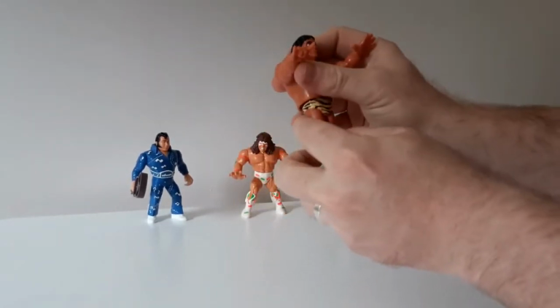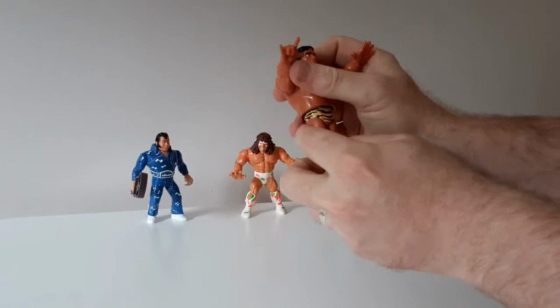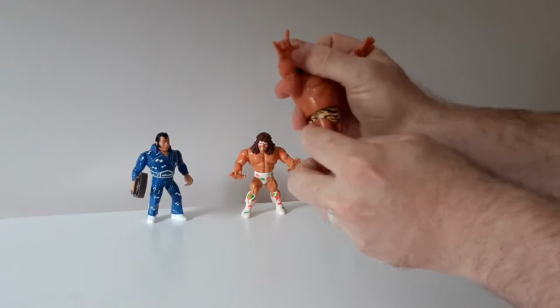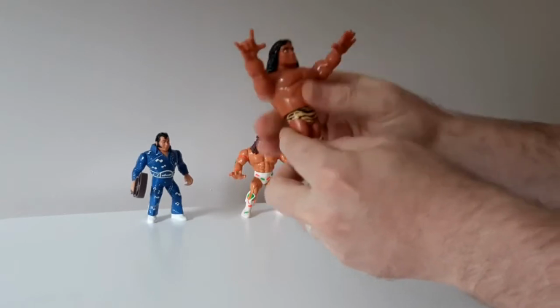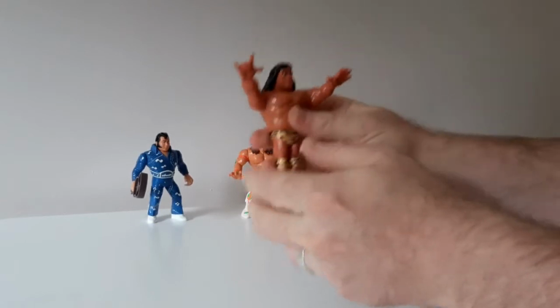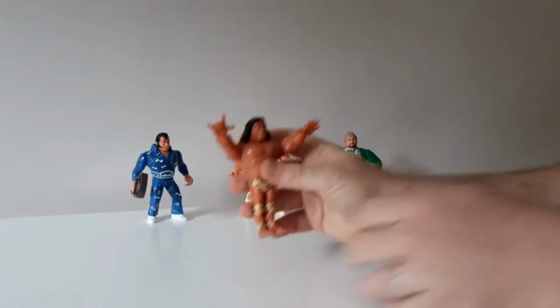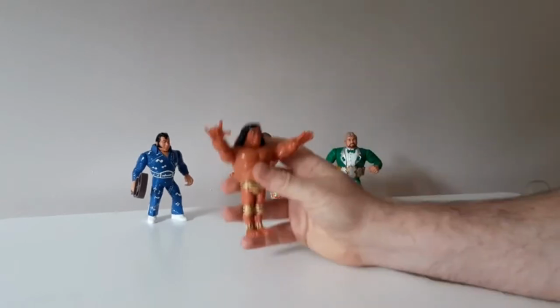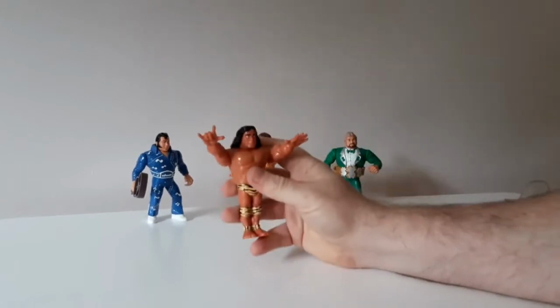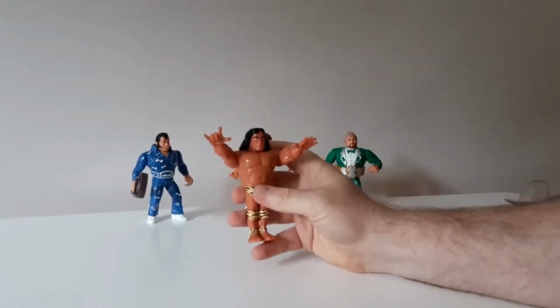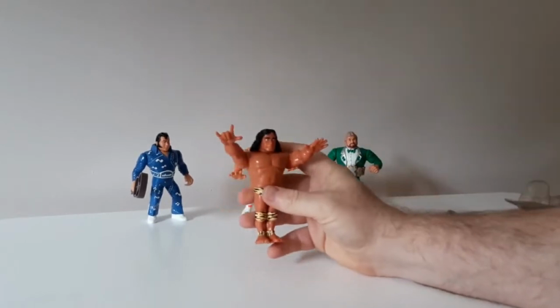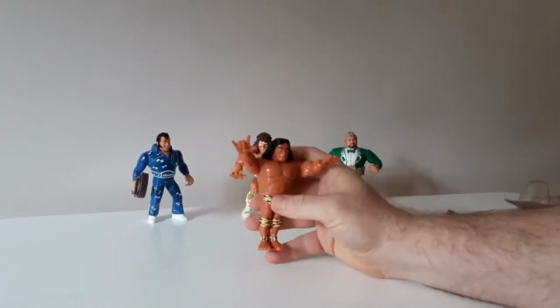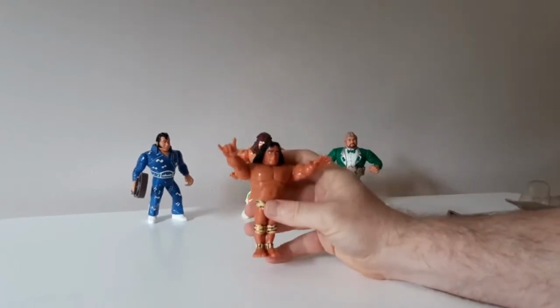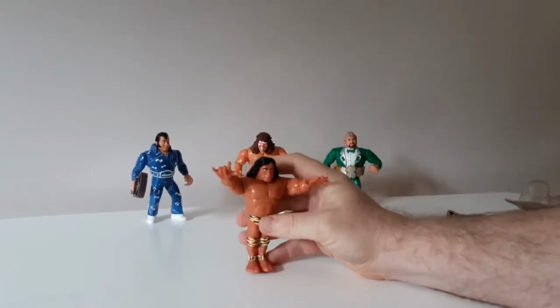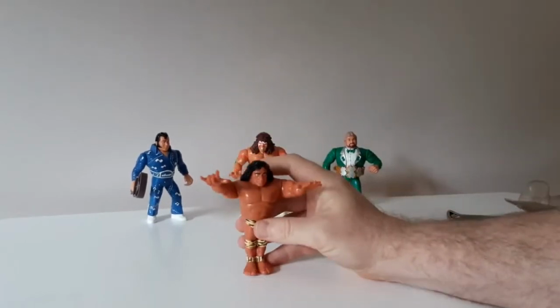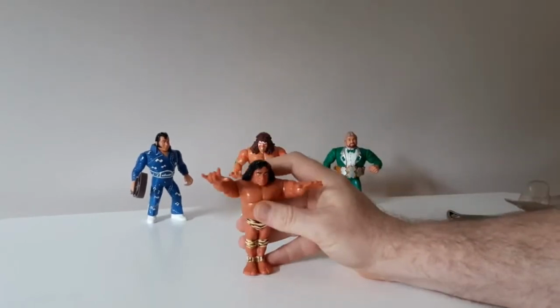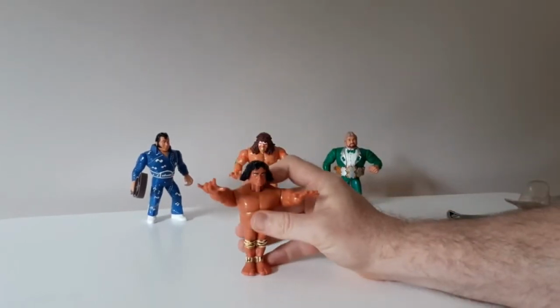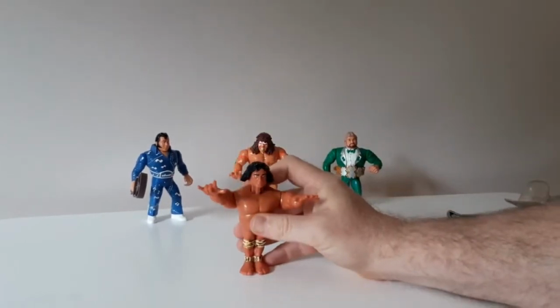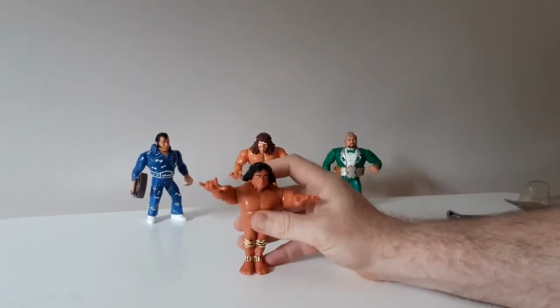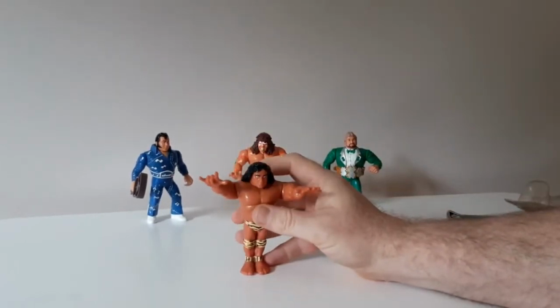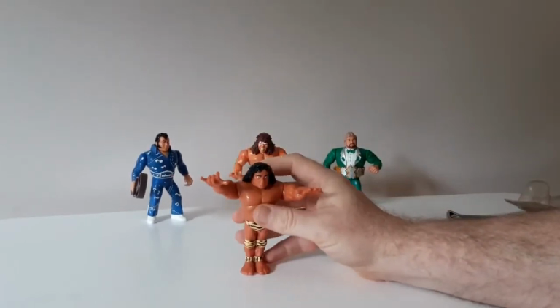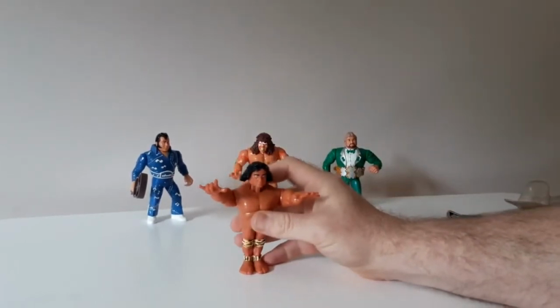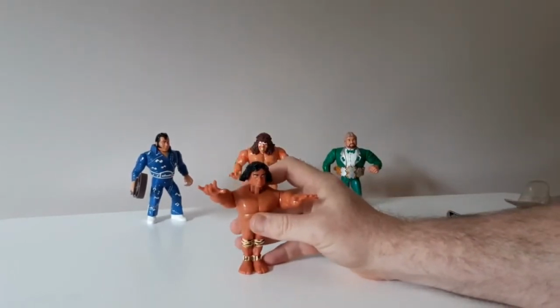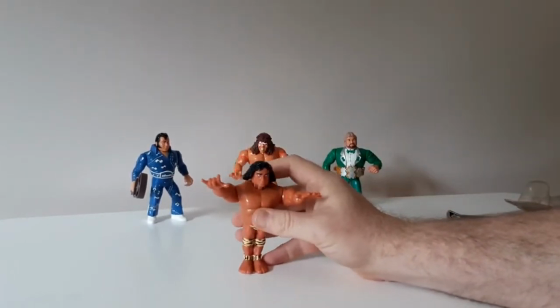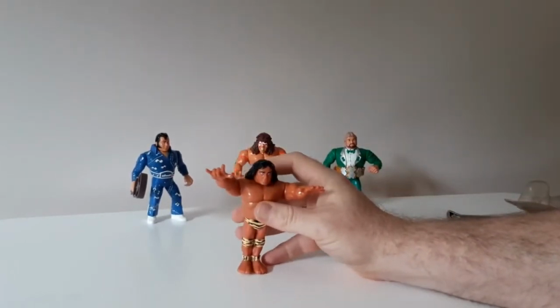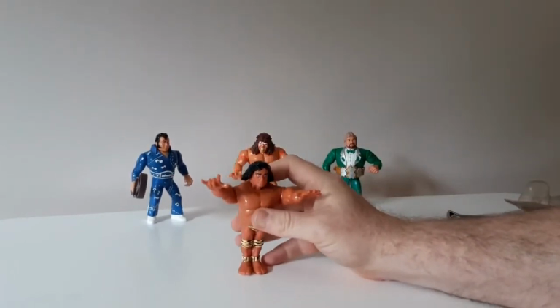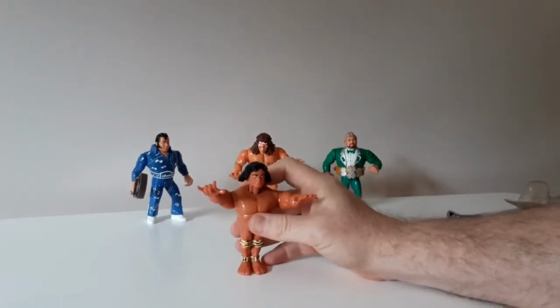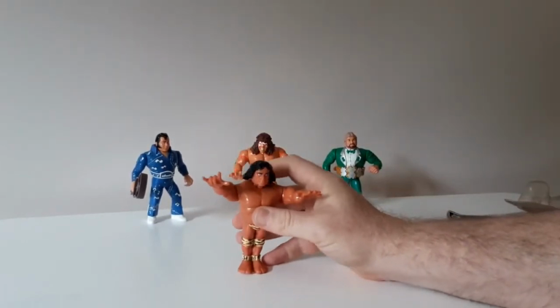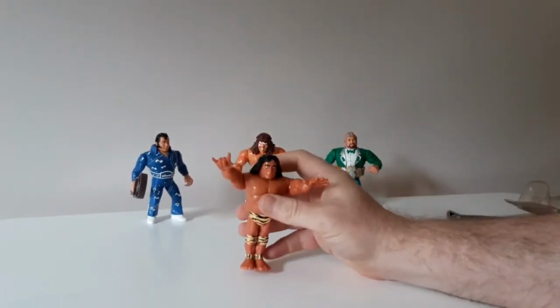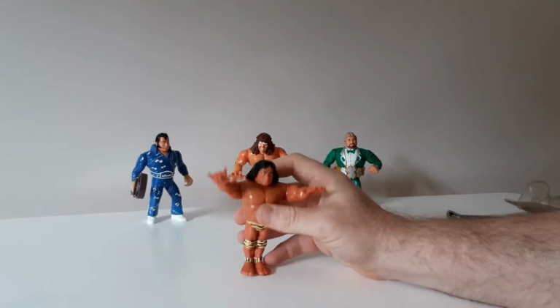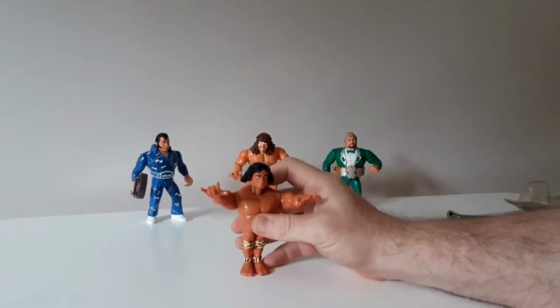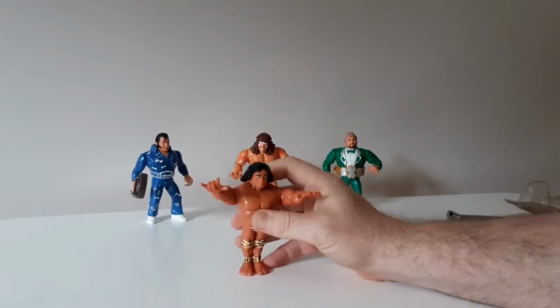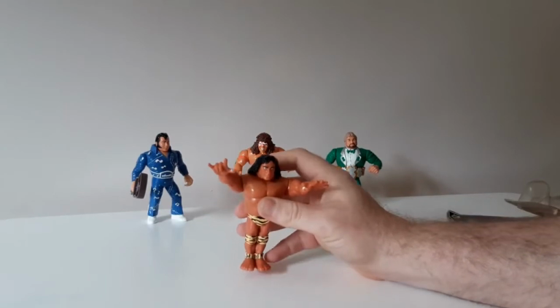Nice and stiff — joints are all nice and stiff, perfect. In fact he's really stiff; it's hard to get his action to work.